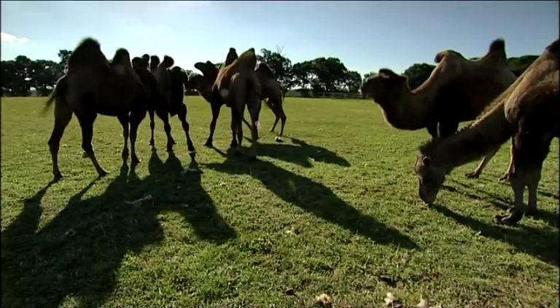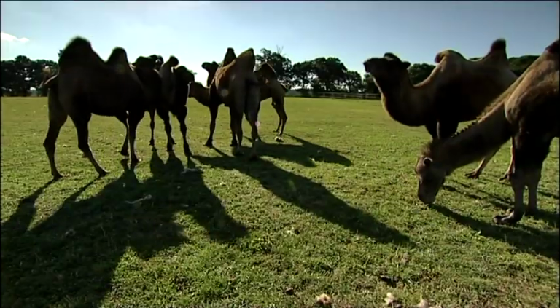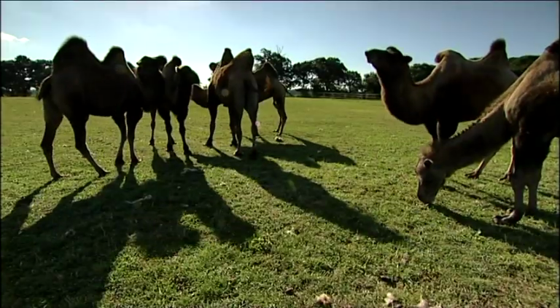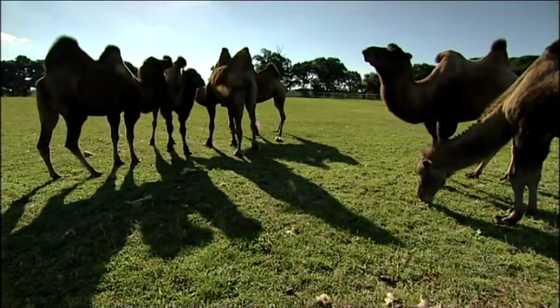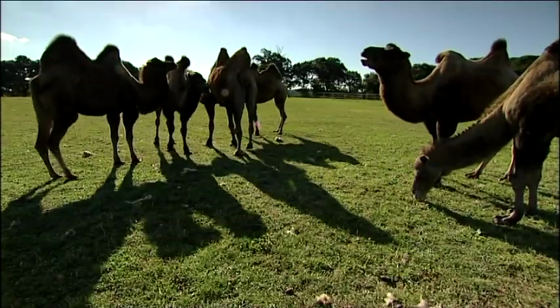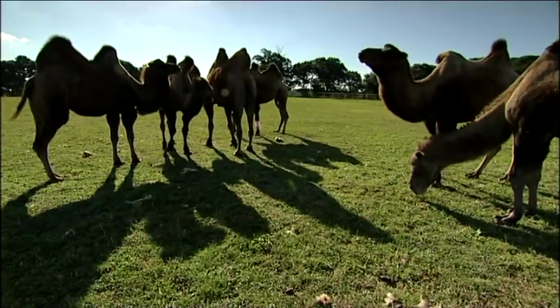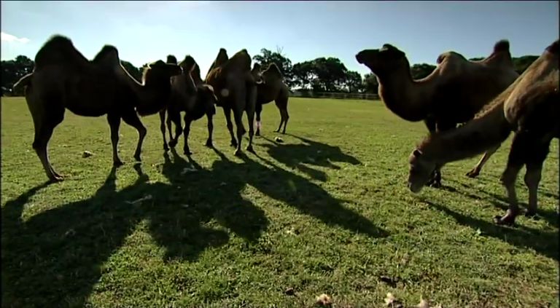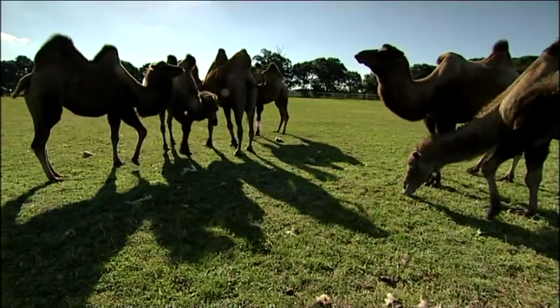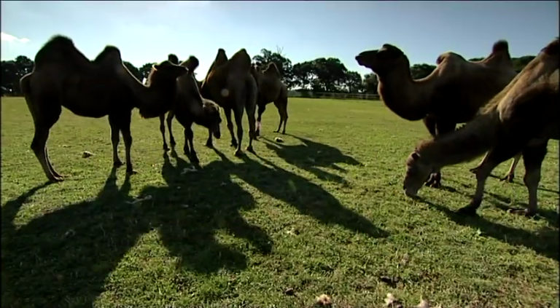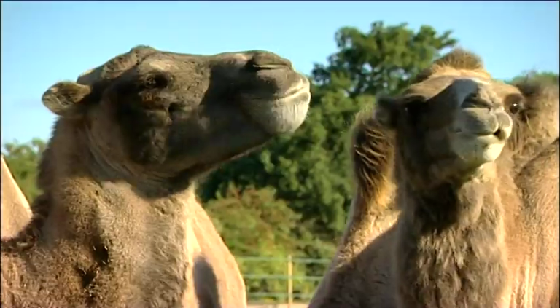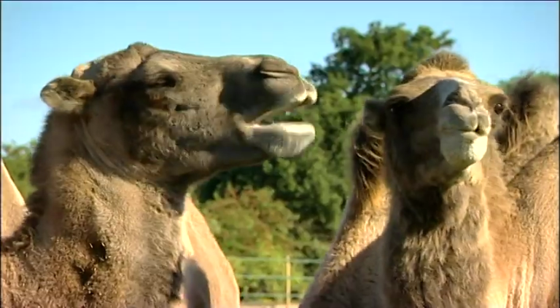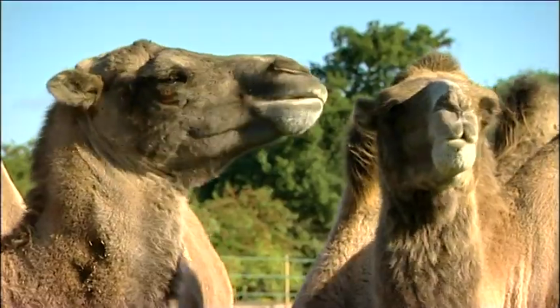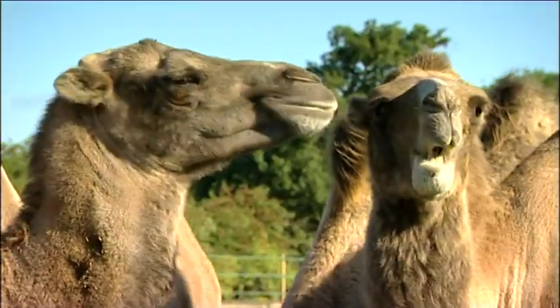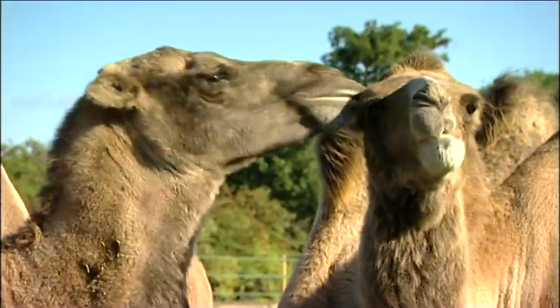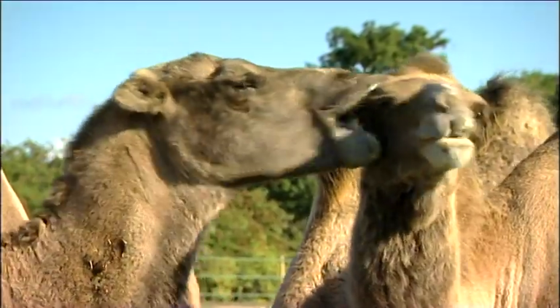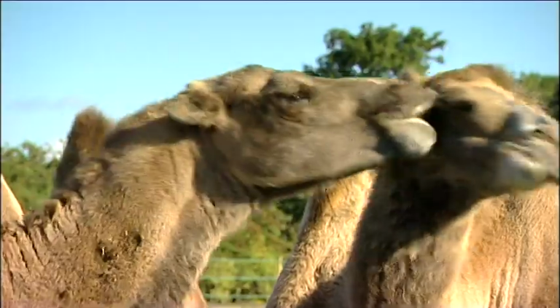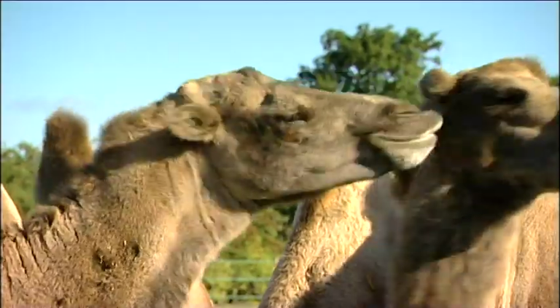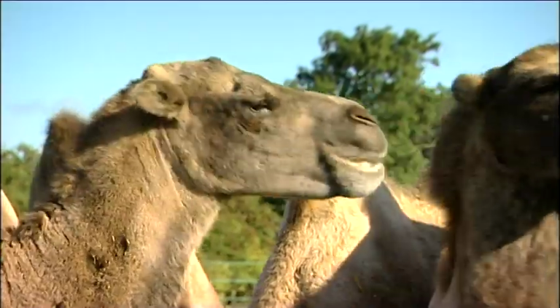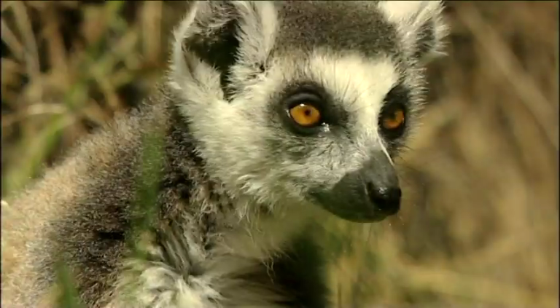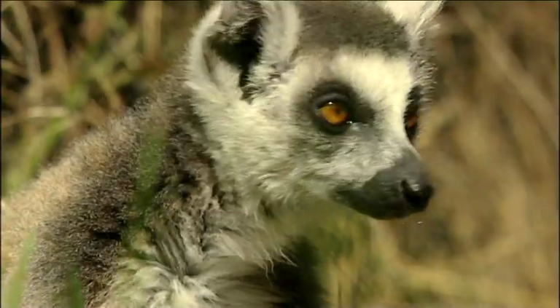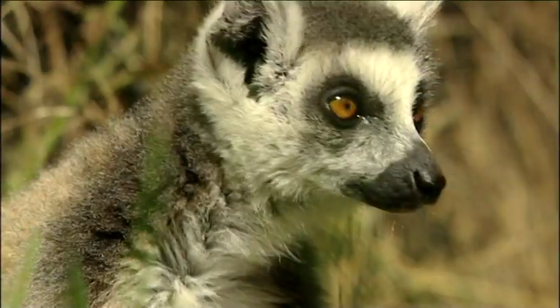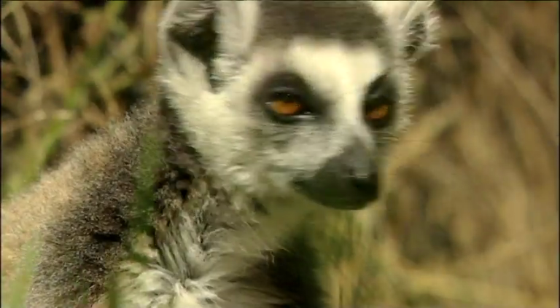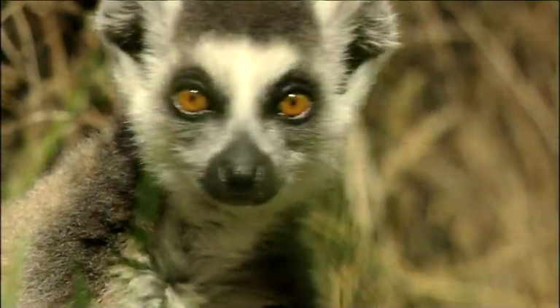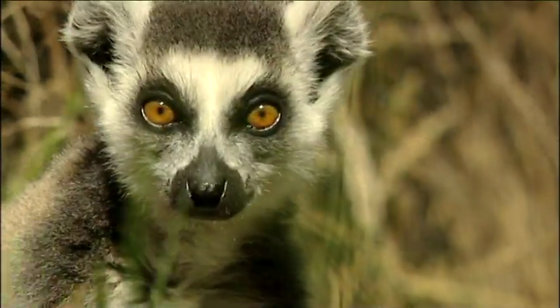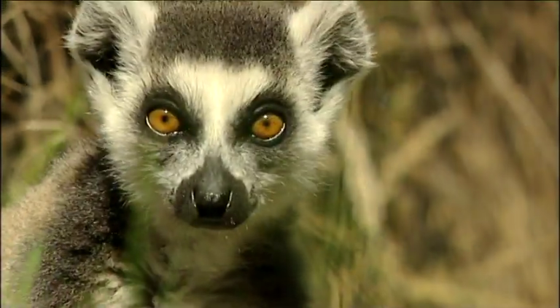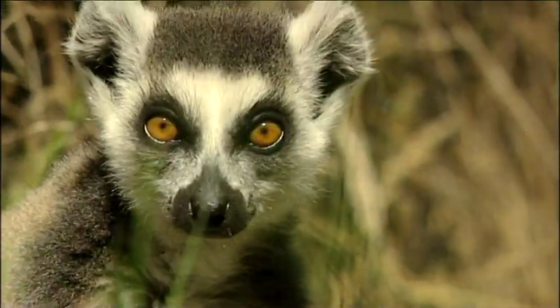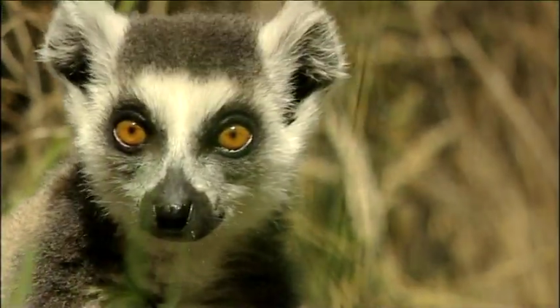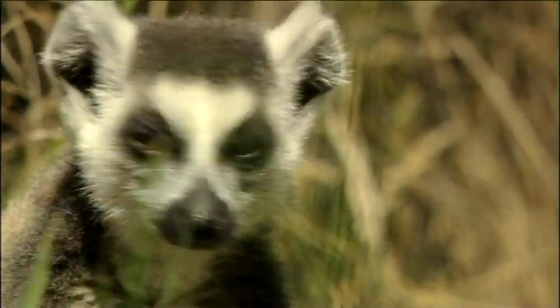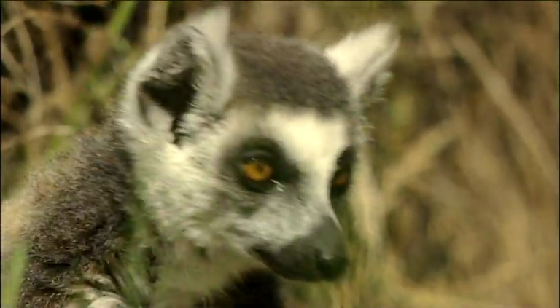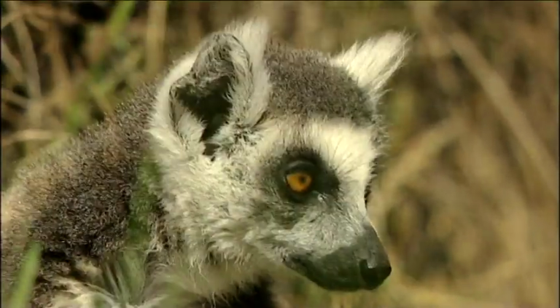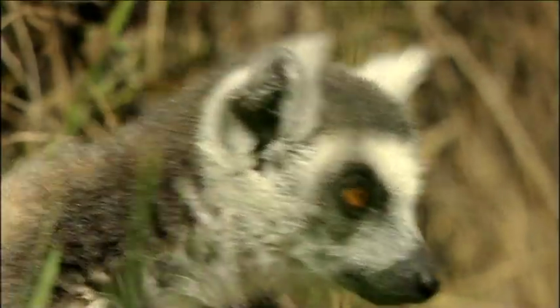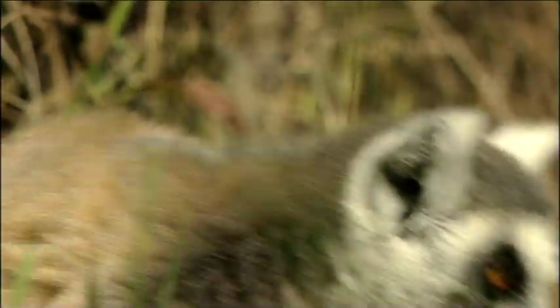Here at the Yorkshire Wildlife Park we hope that you'll come and see us and meet the animals for real, really soon.